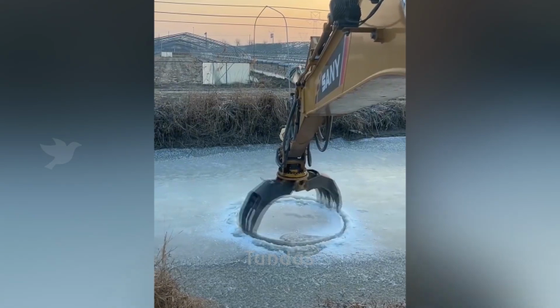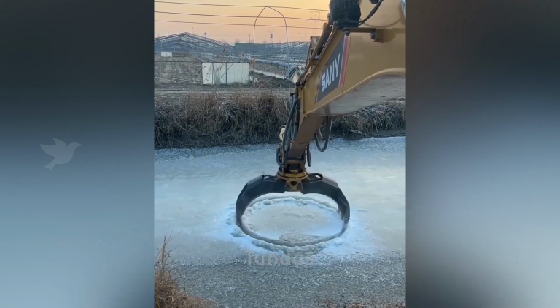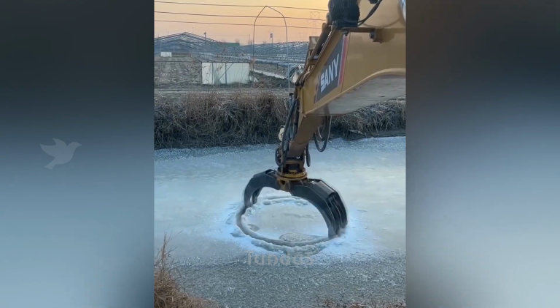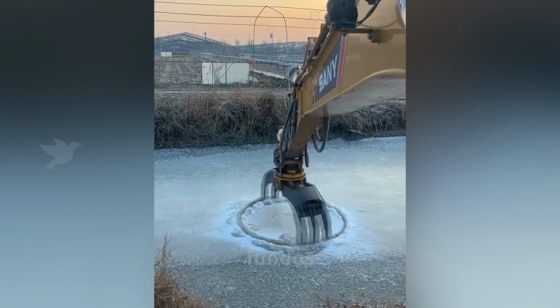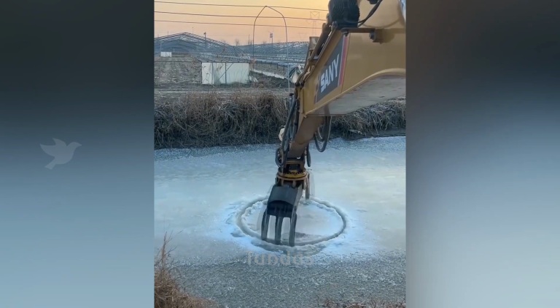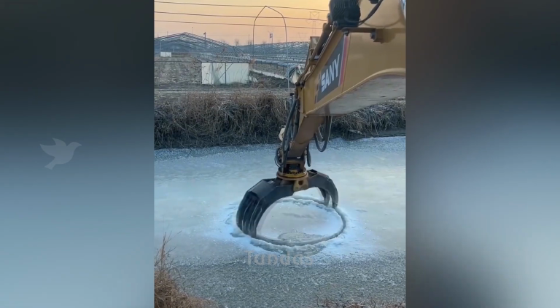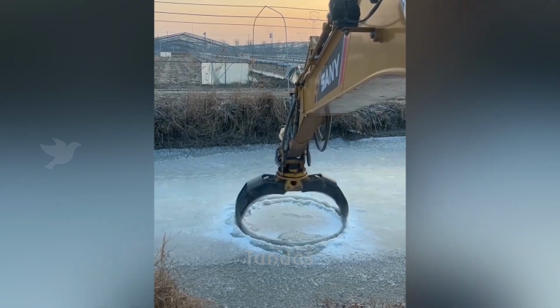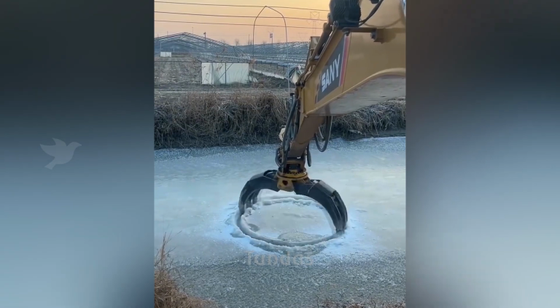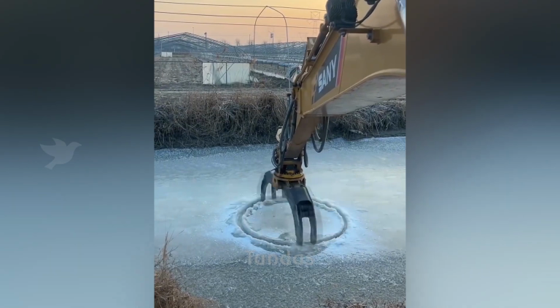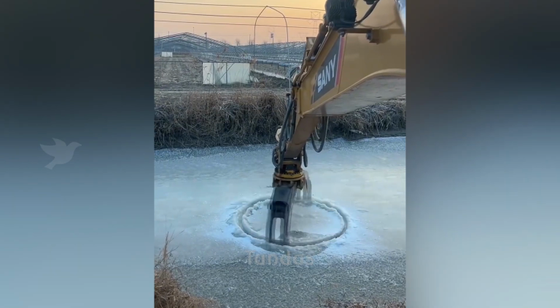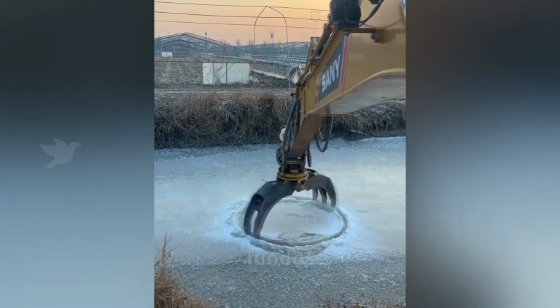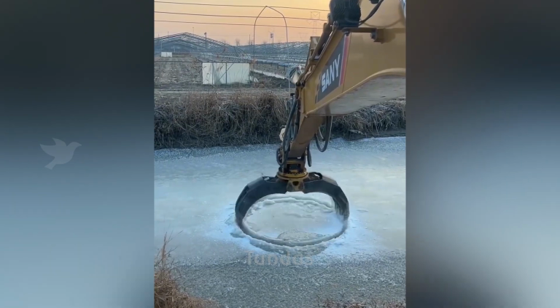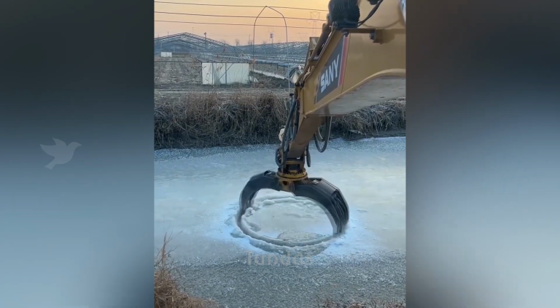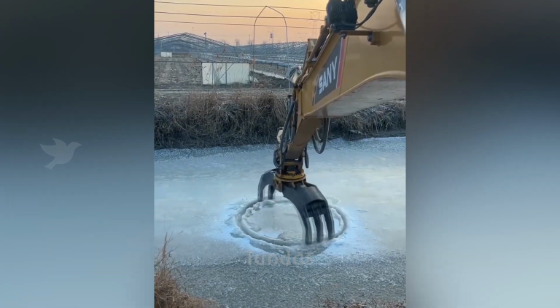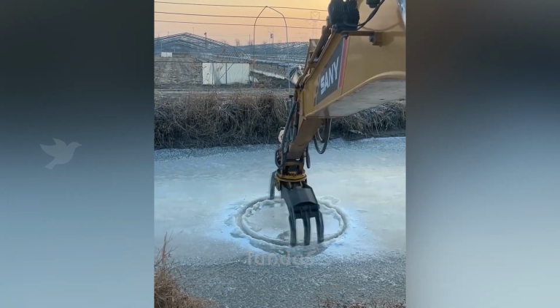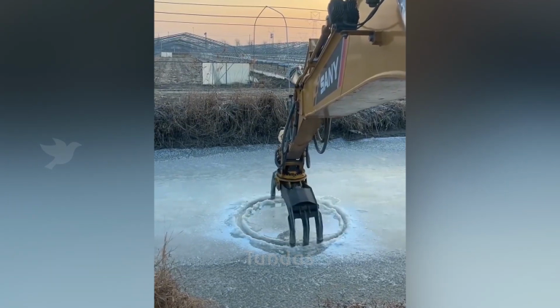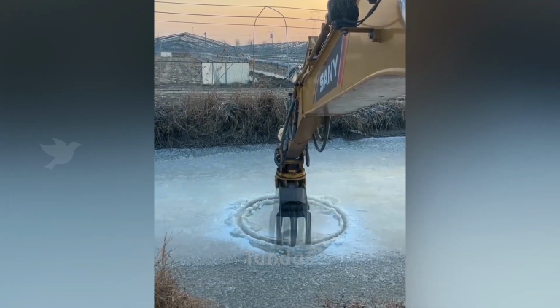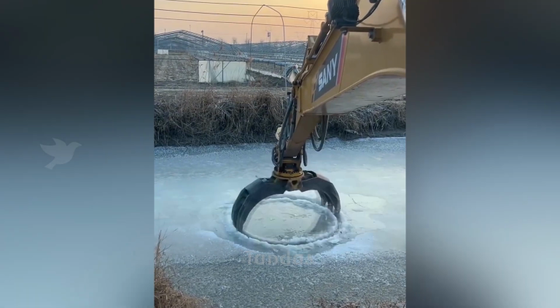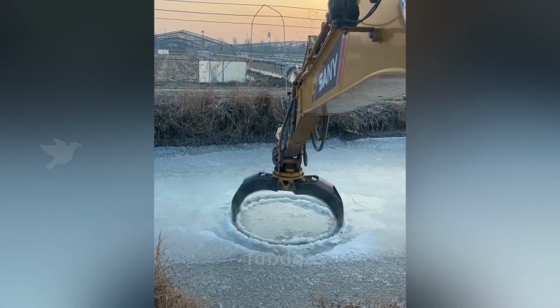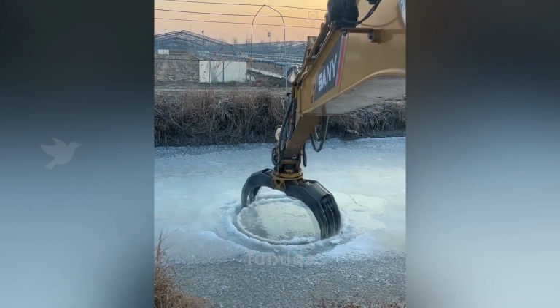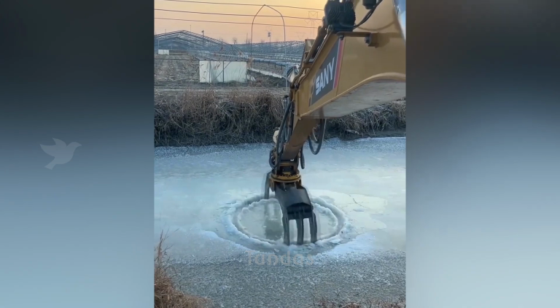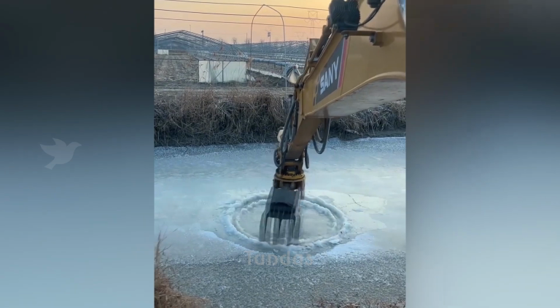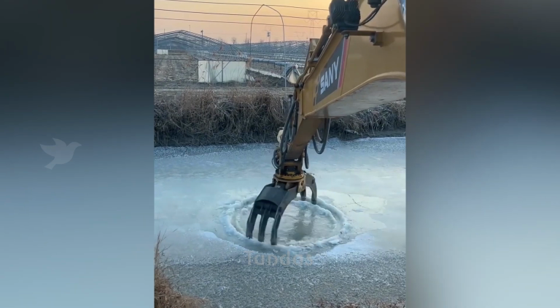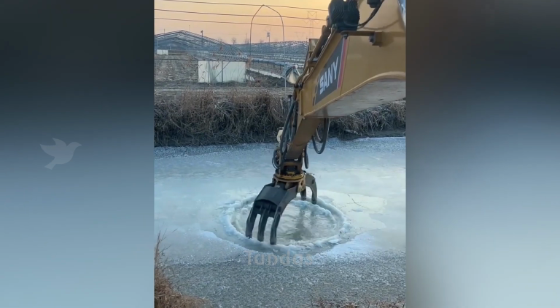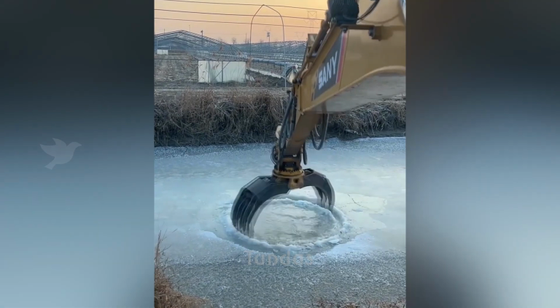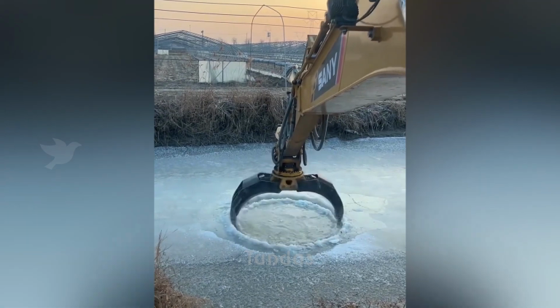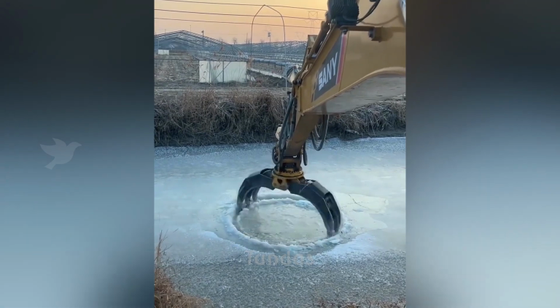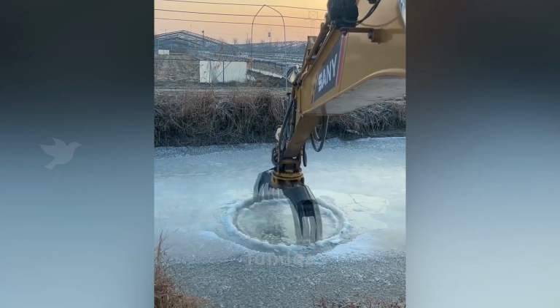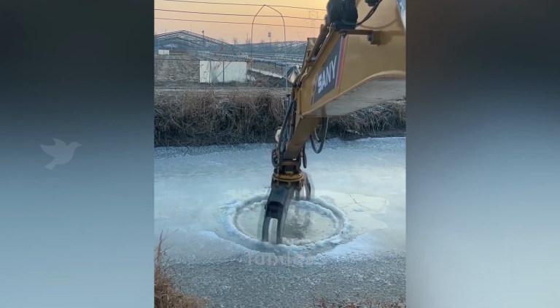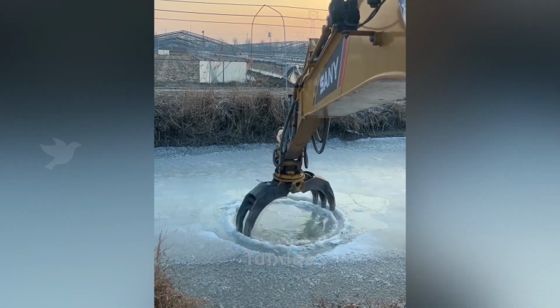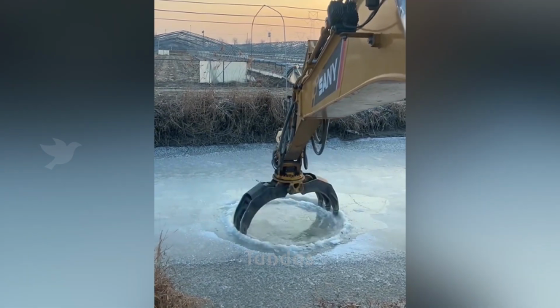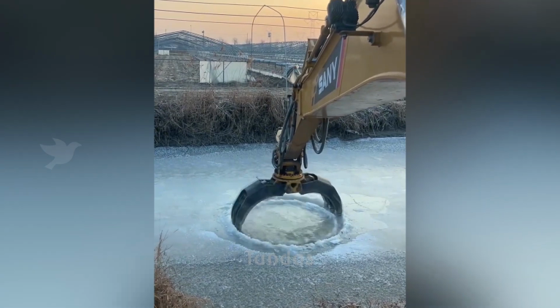An excavator makes a hole in the ice of a river. This will help the fish not to suffocate under the ice.